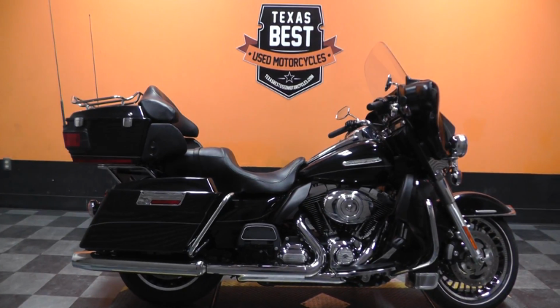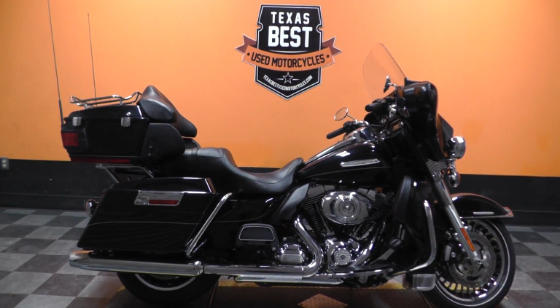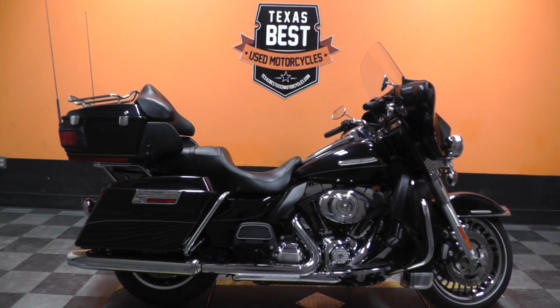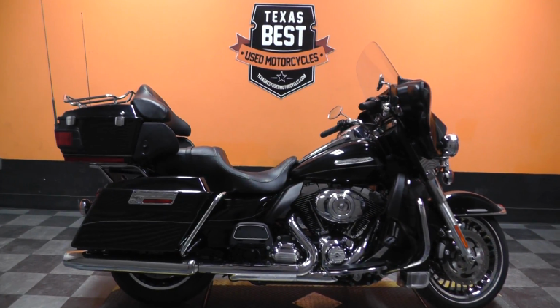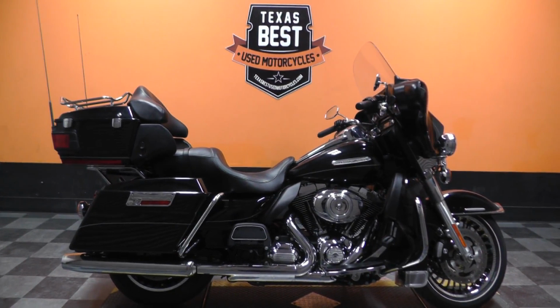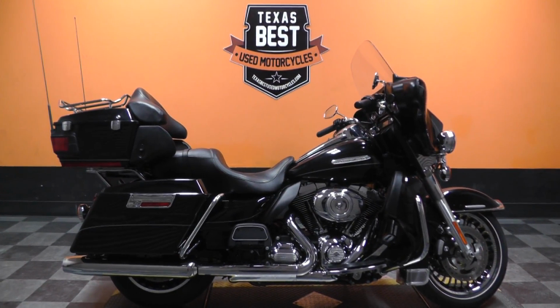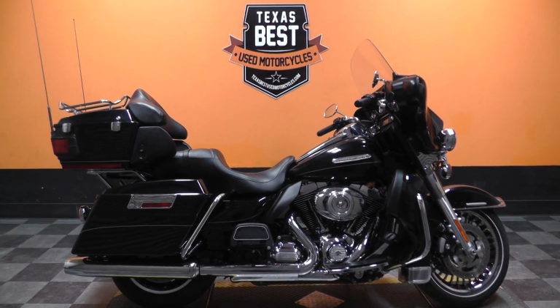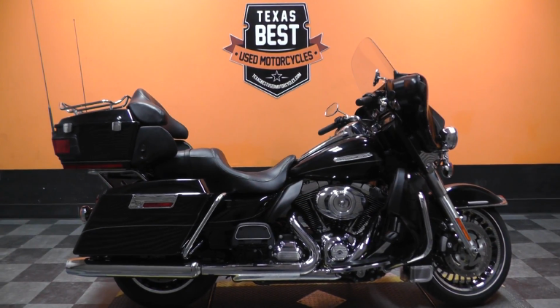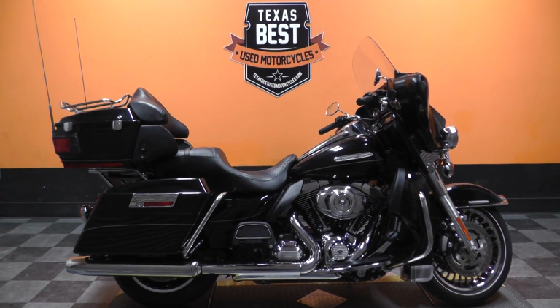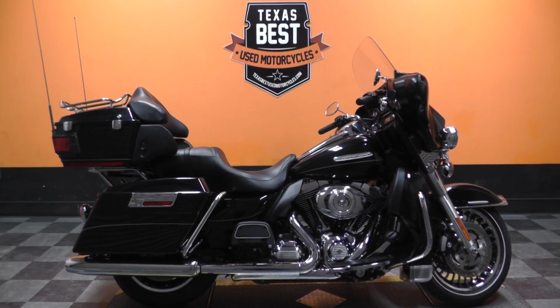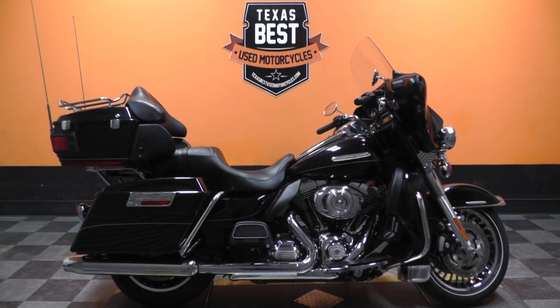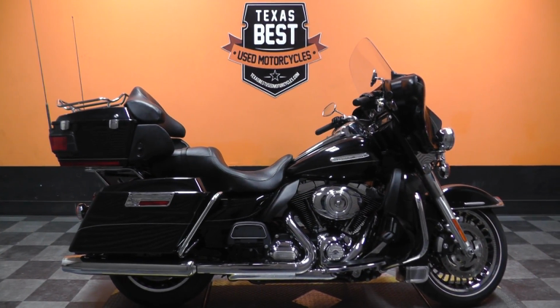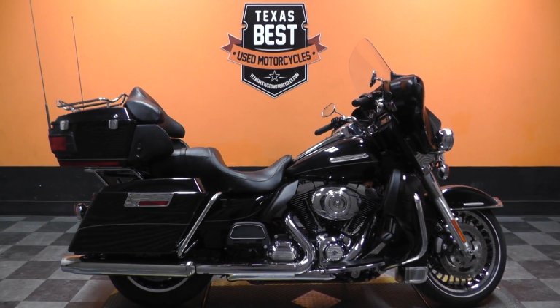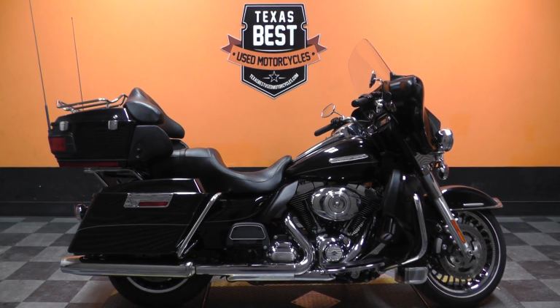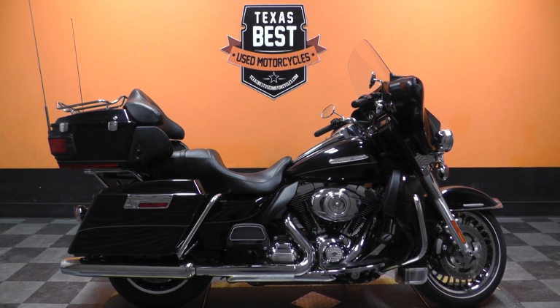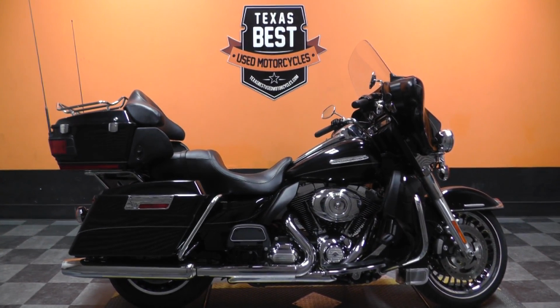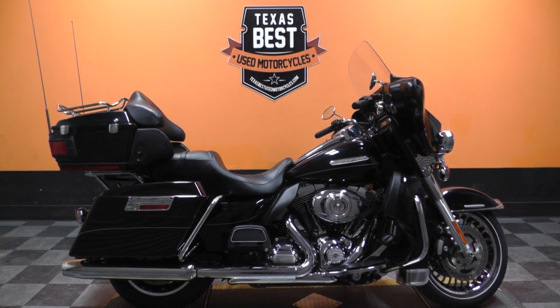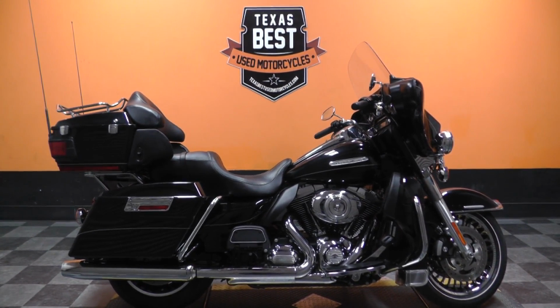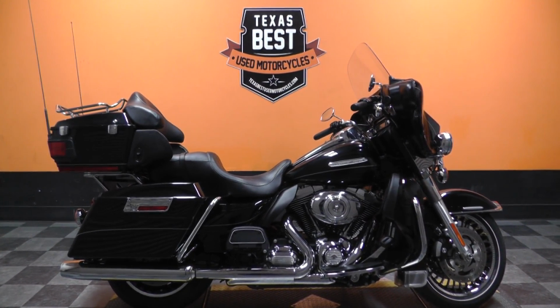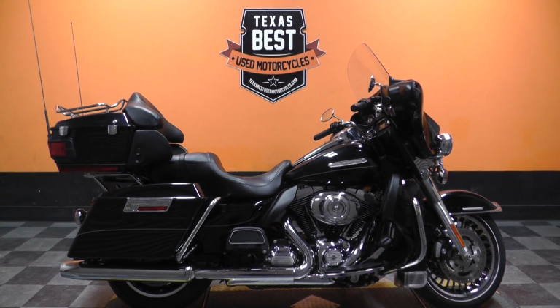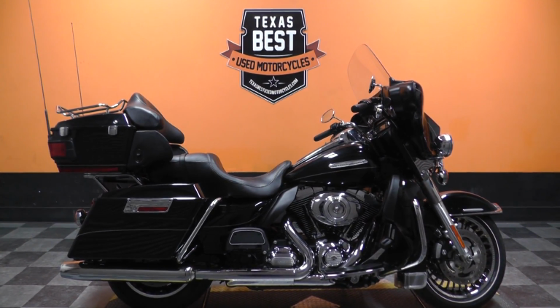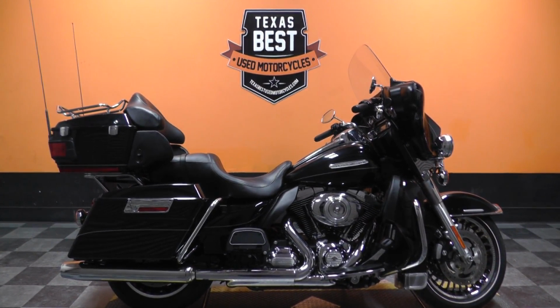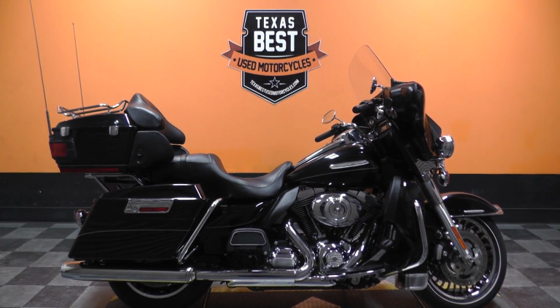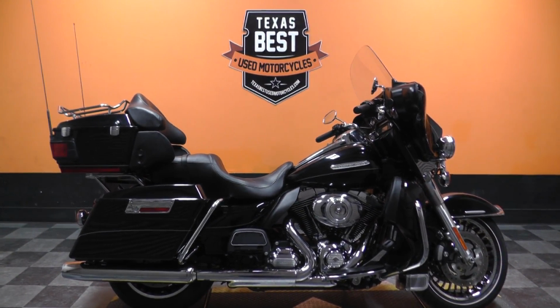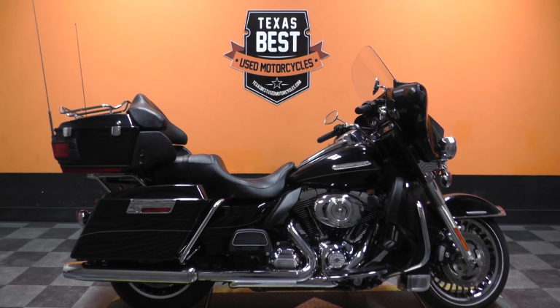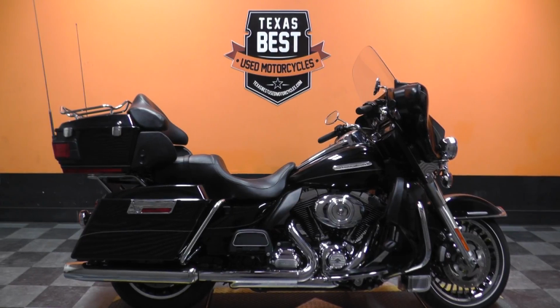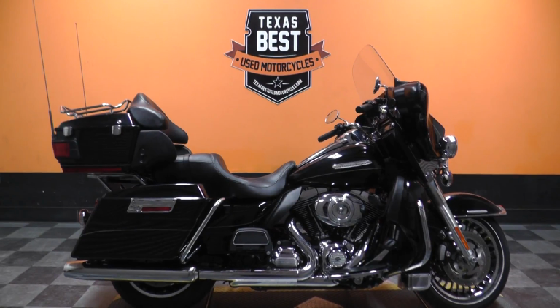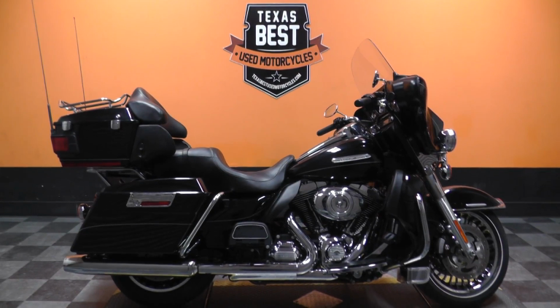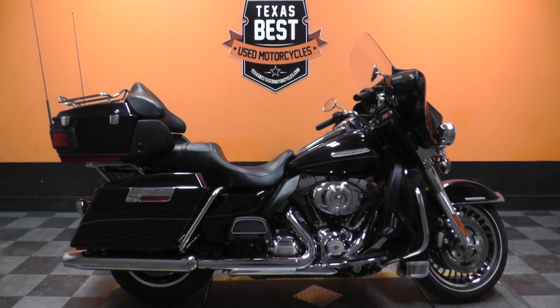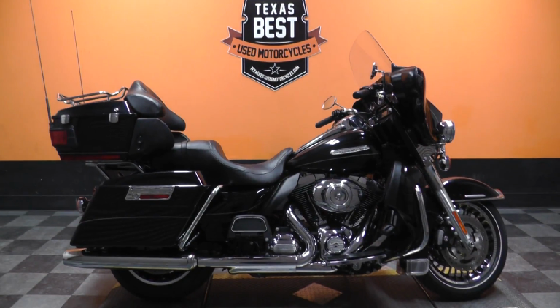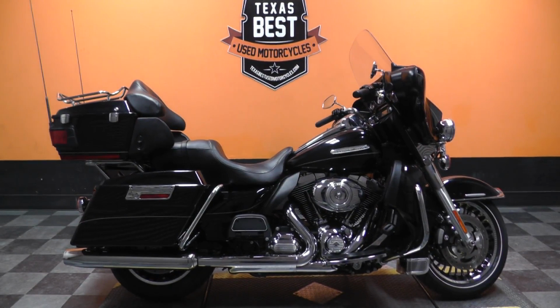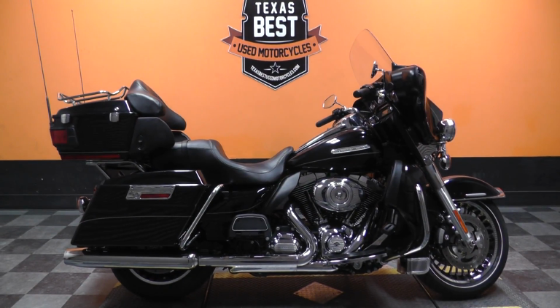This is Ian with Texas Best Used Motorcycles in Mansfield, Texas. The freedom to choose.